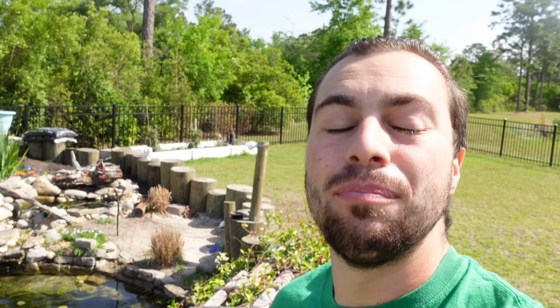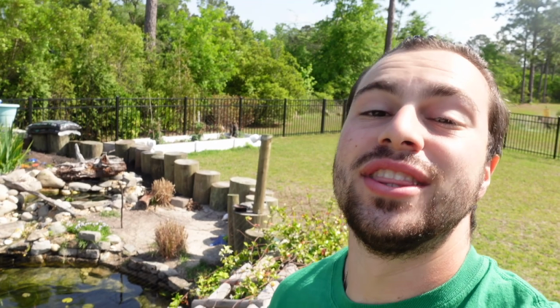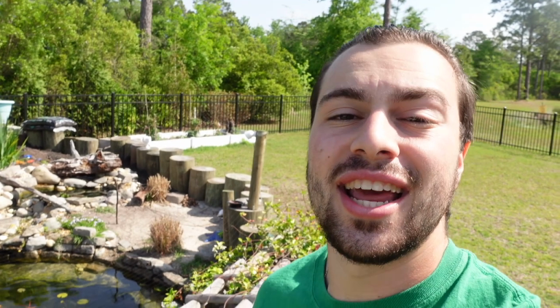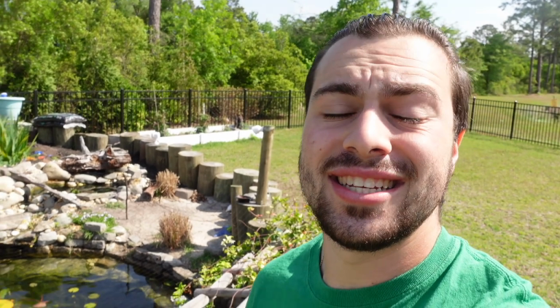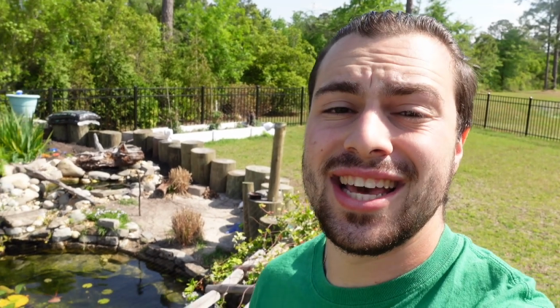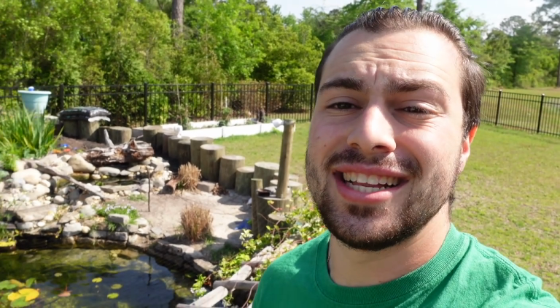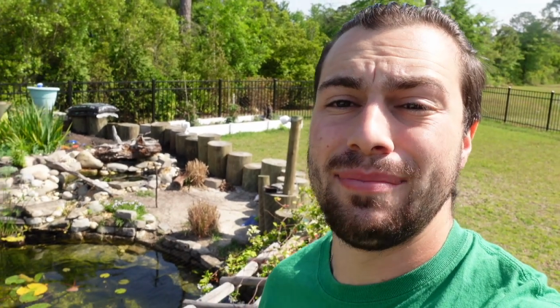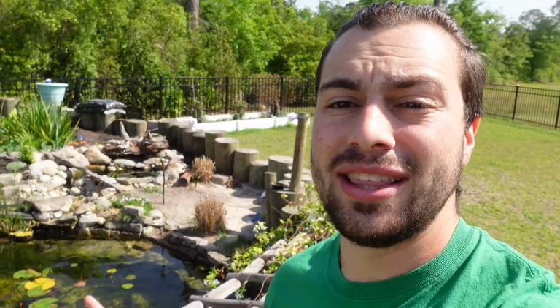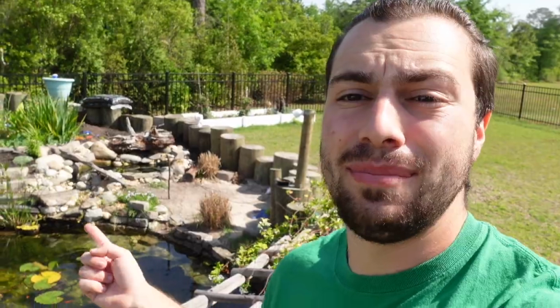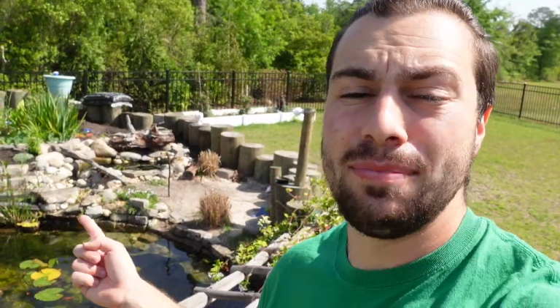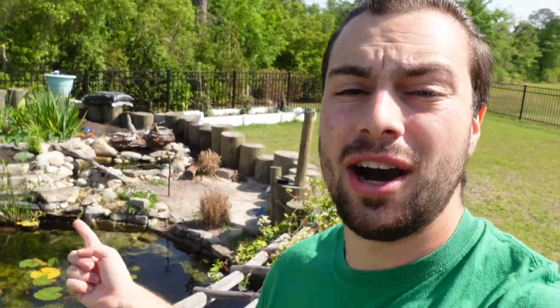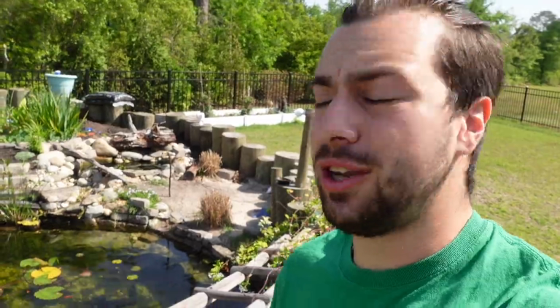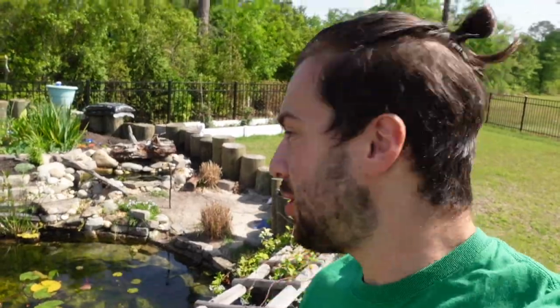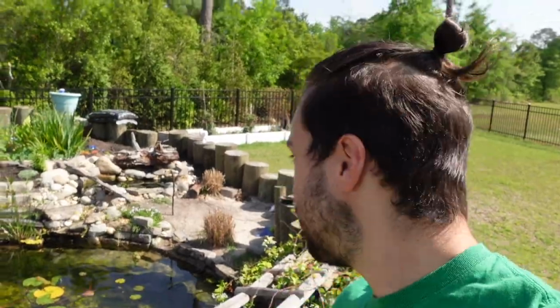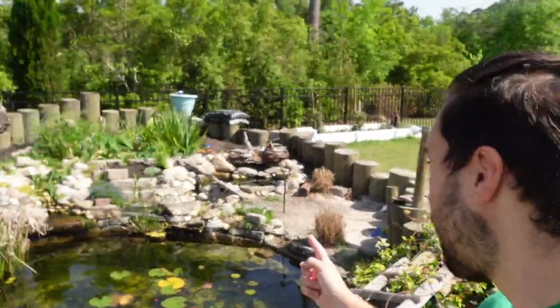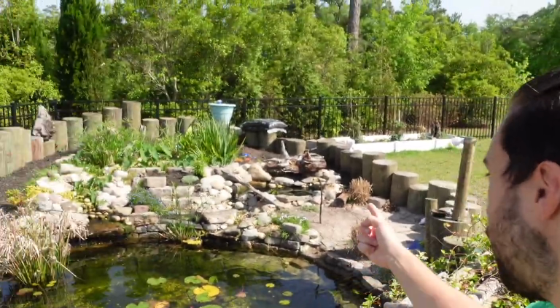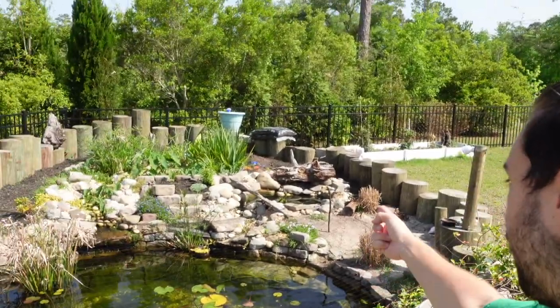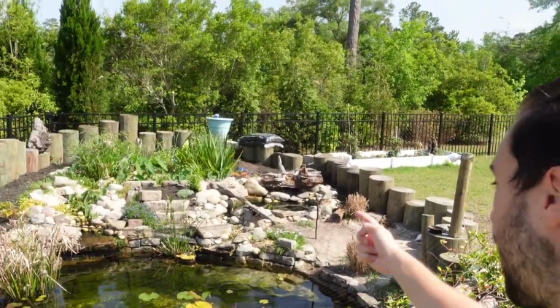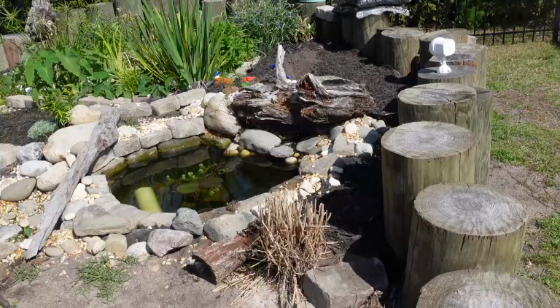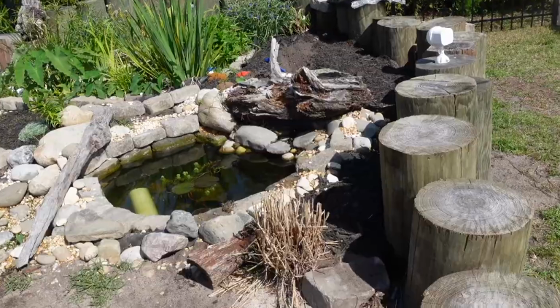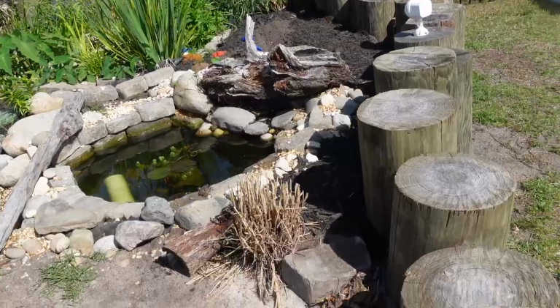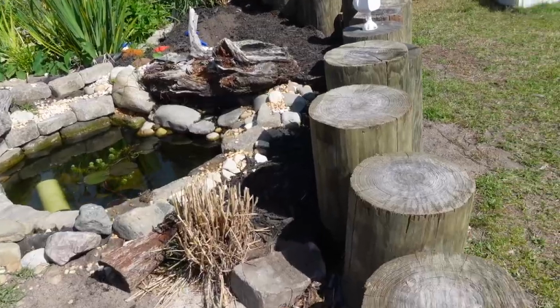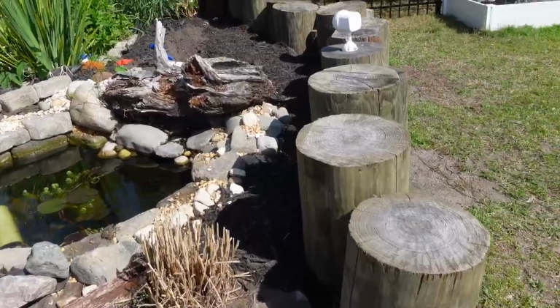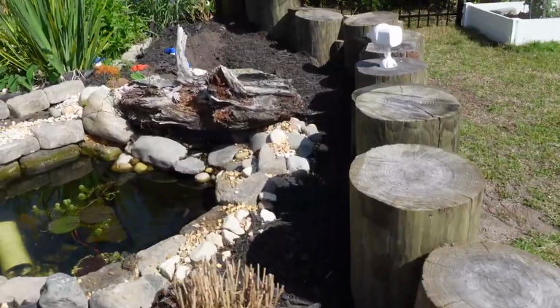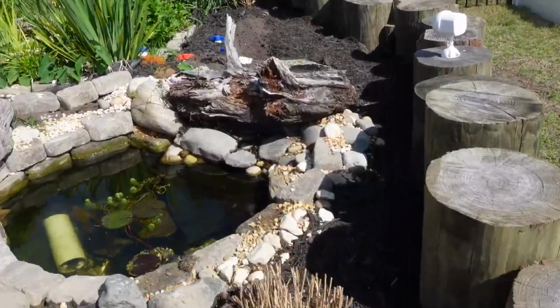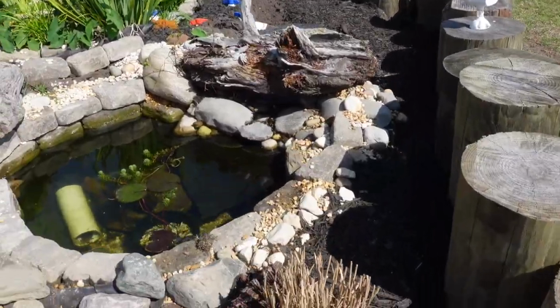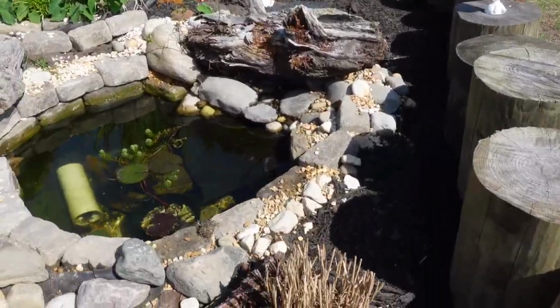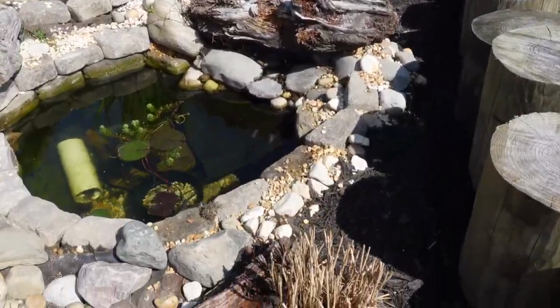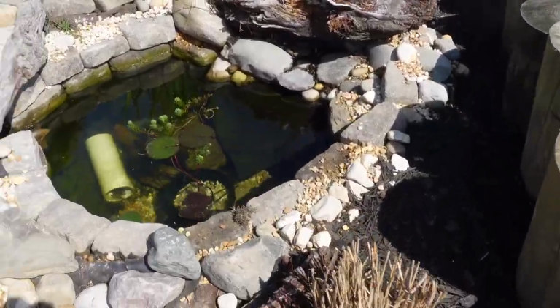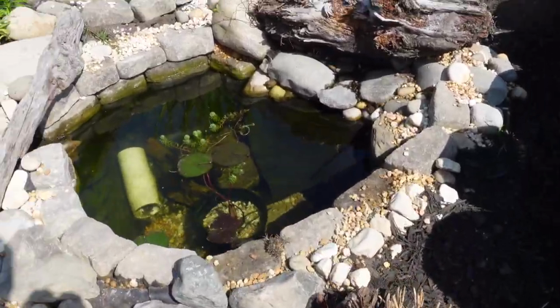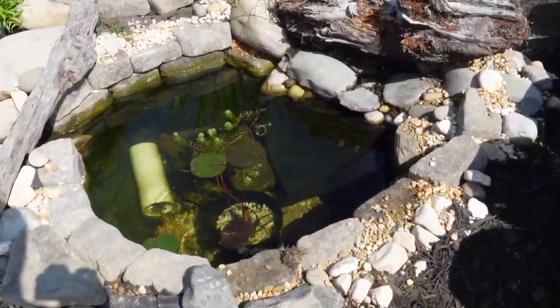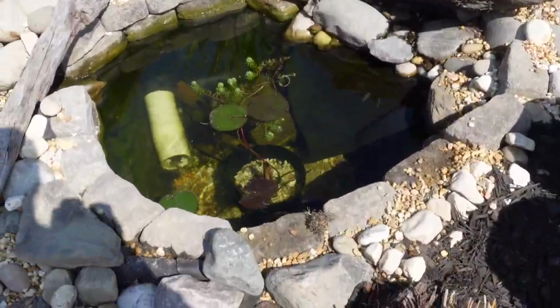But then I decided to make the mini pond, which is right over there. It looks like someone ventured into the mini pond.